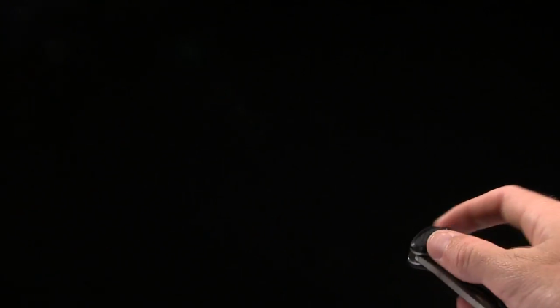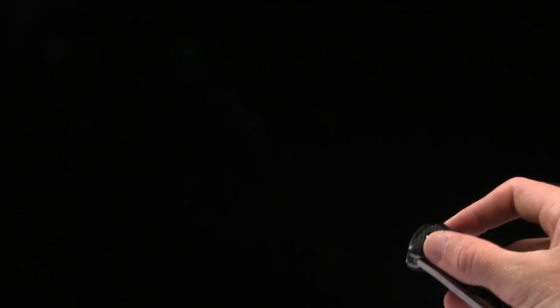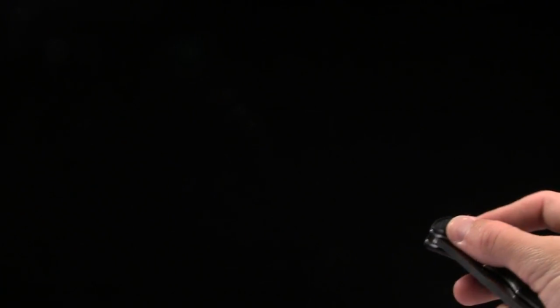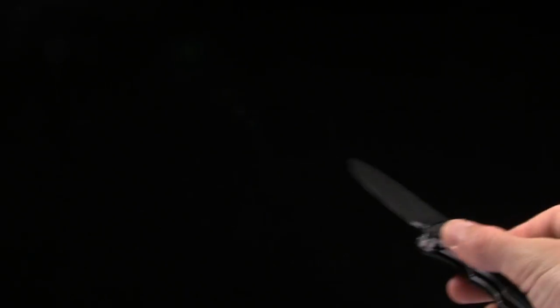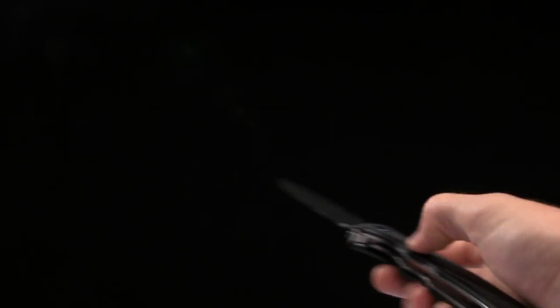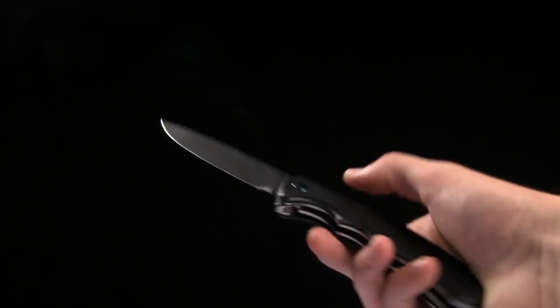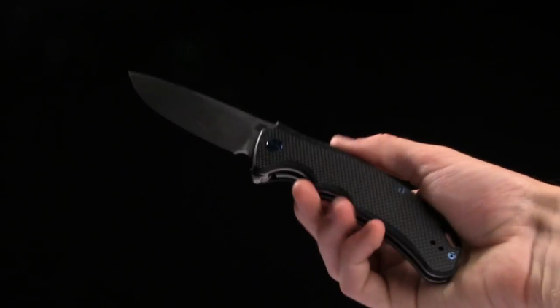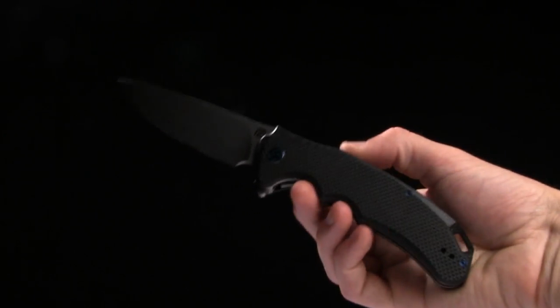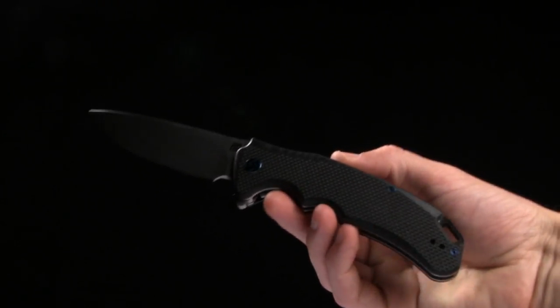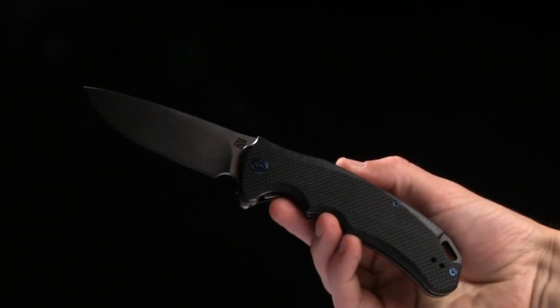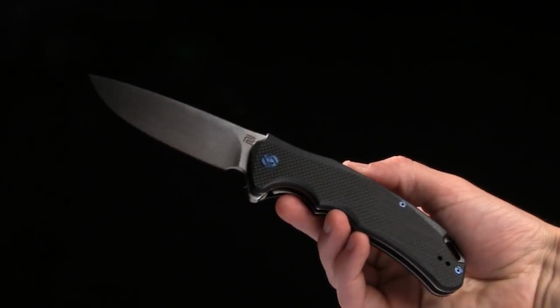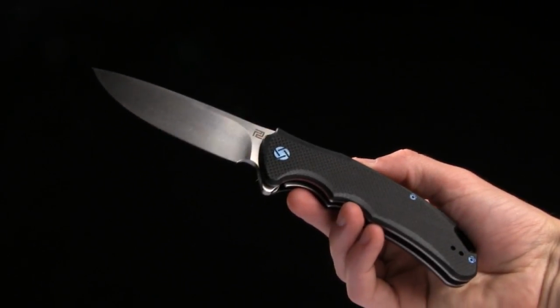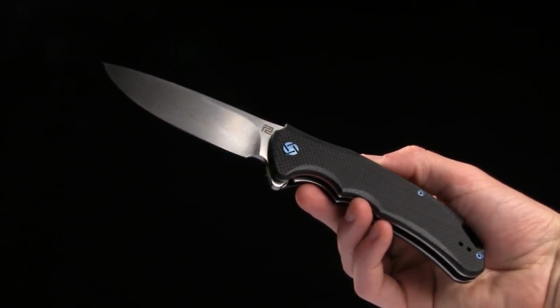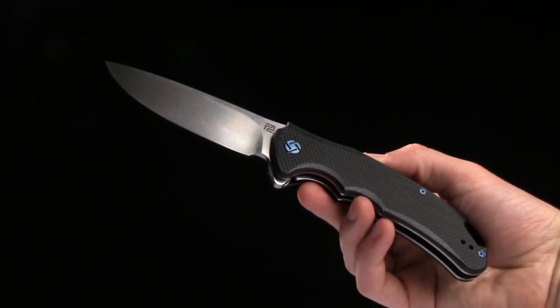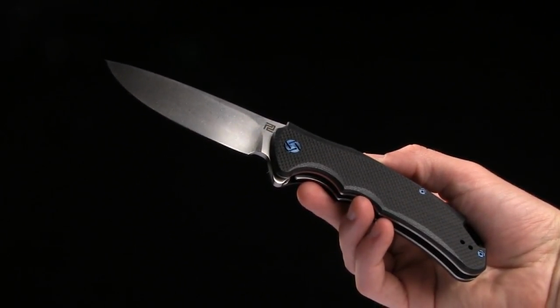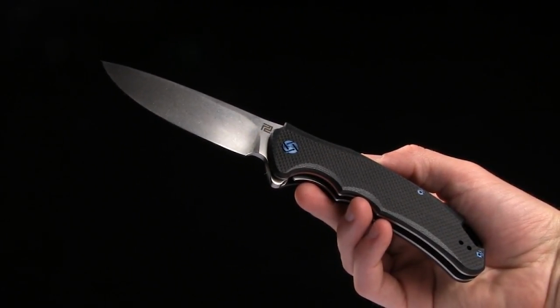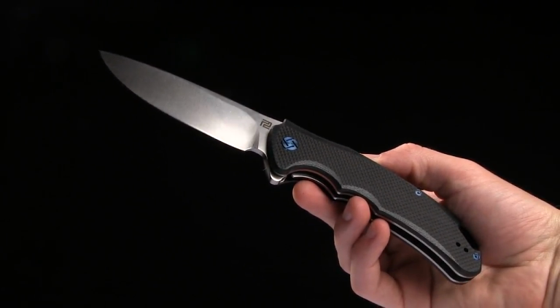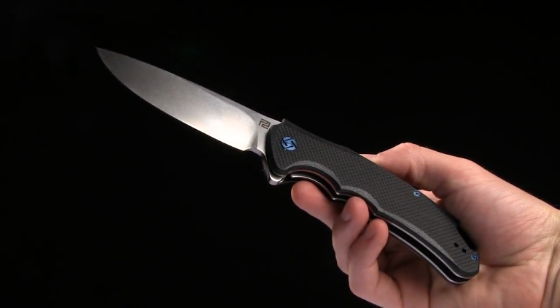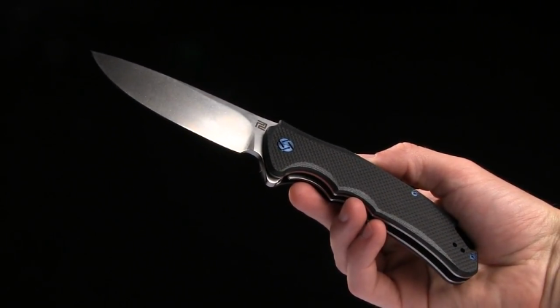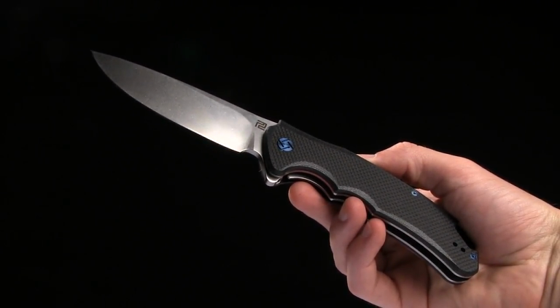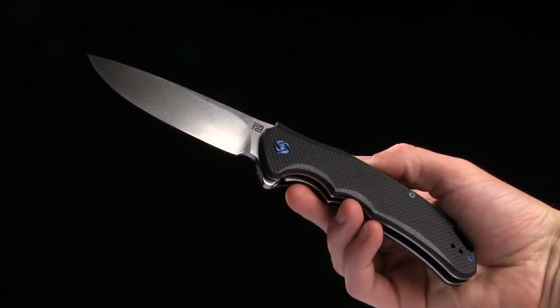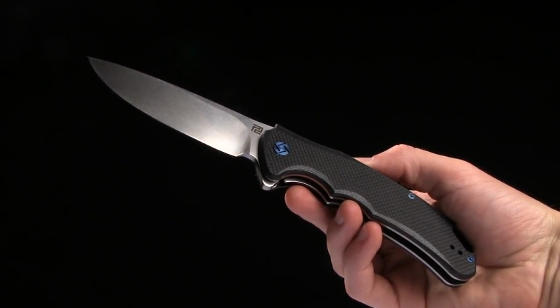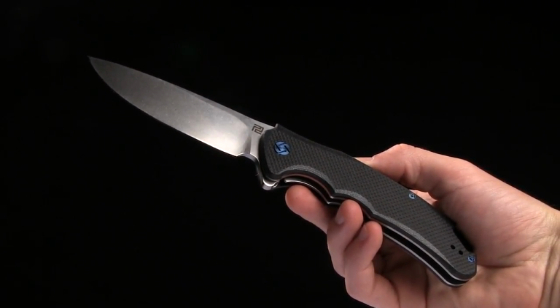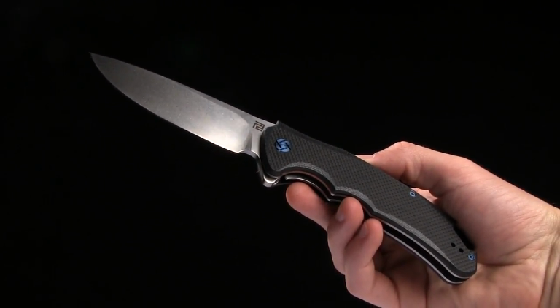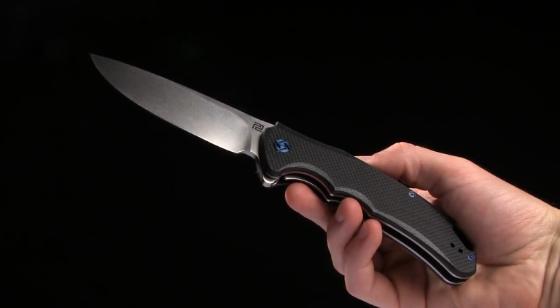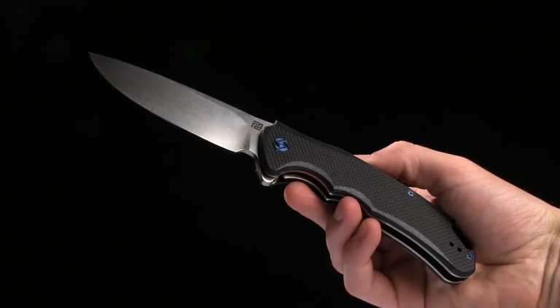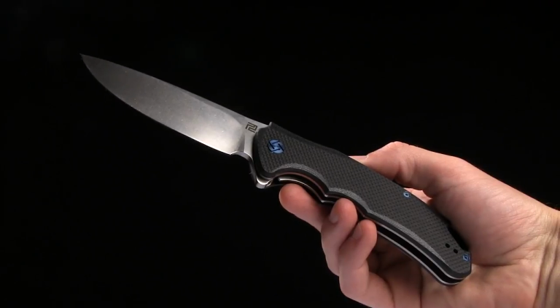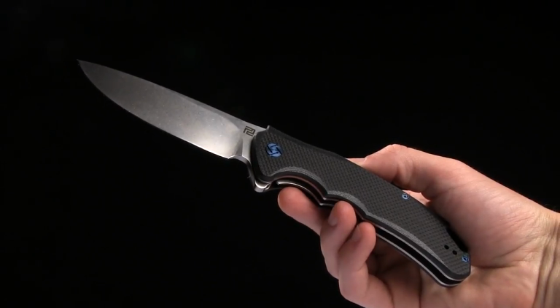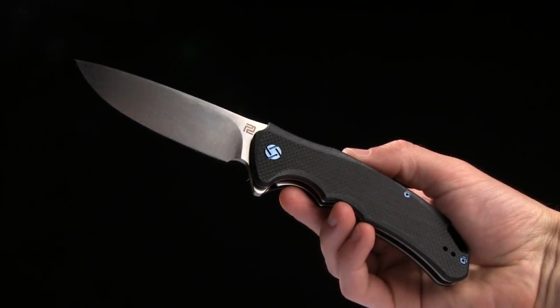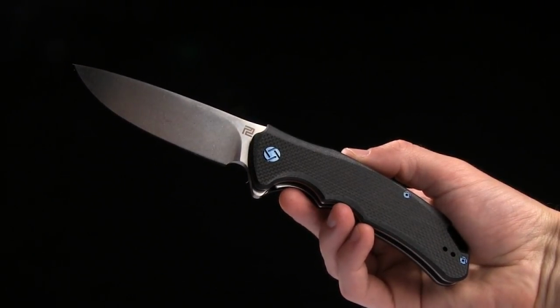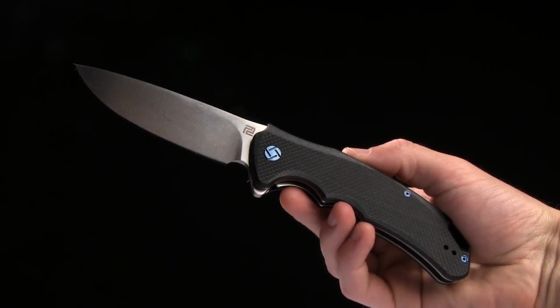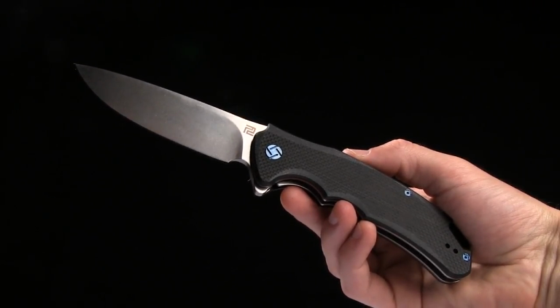Go ahead and buy this knife at bladehq.com. This is the Artisan Cutlery Tradition, brought to you by bladehq.com.